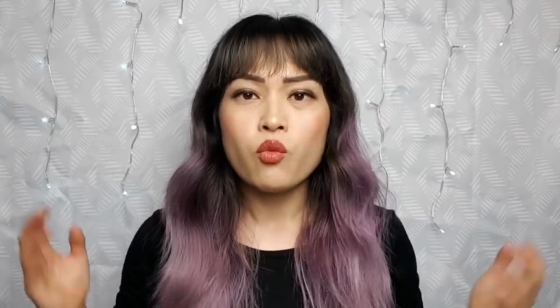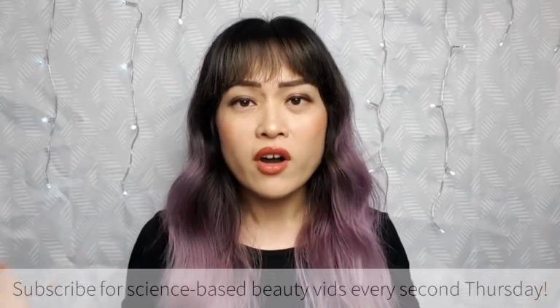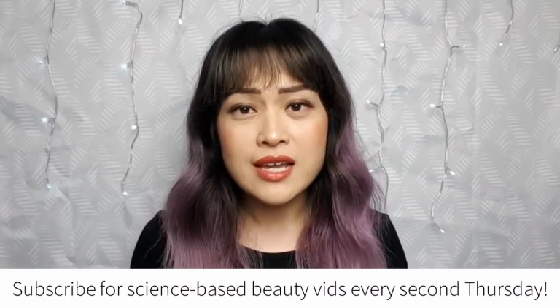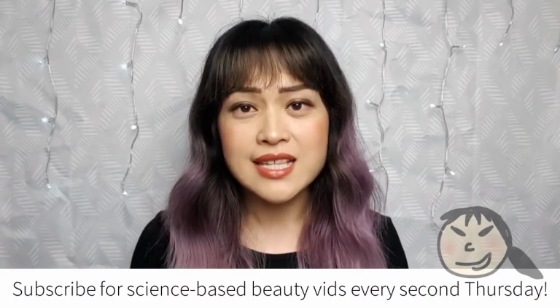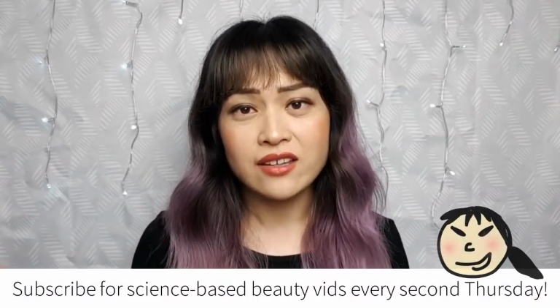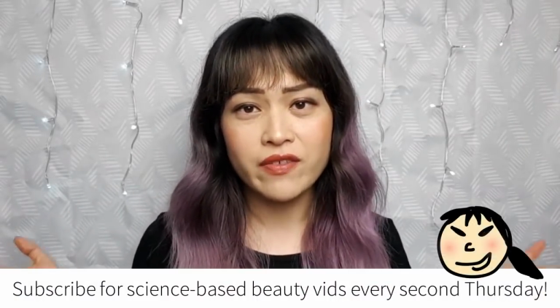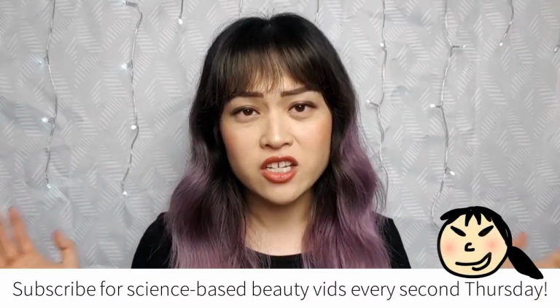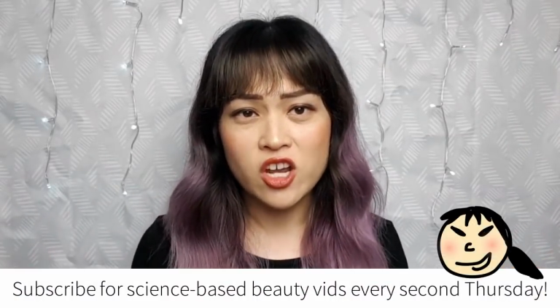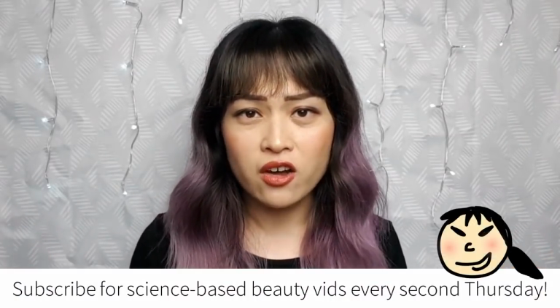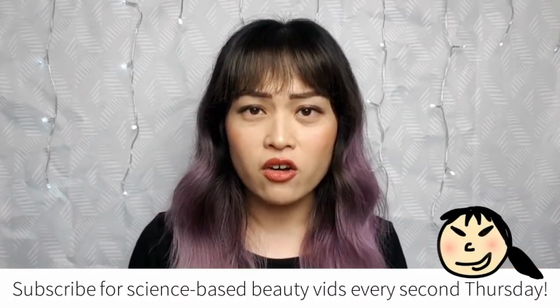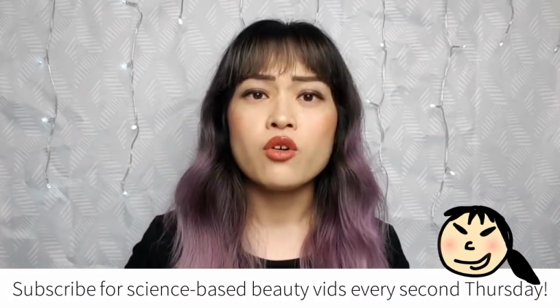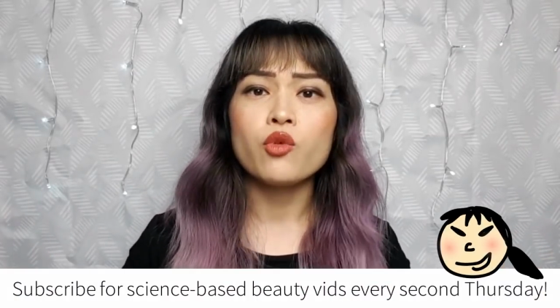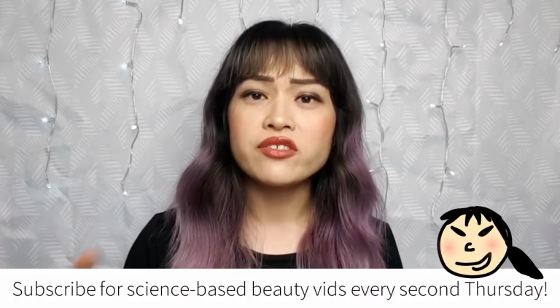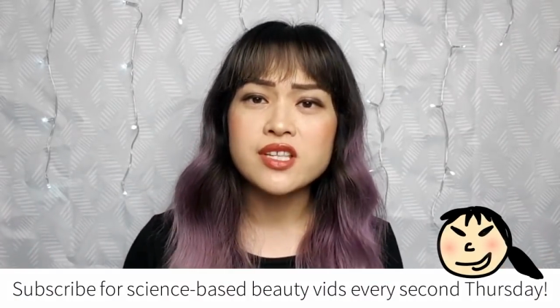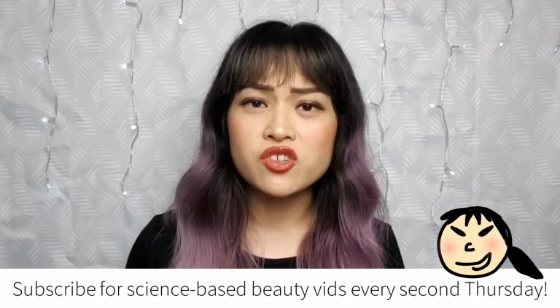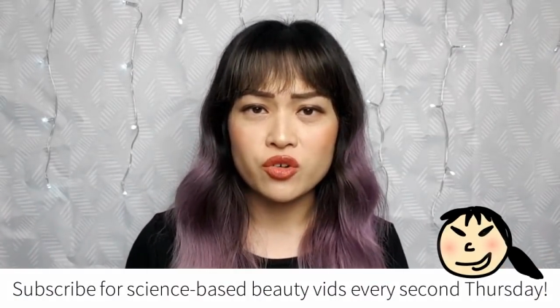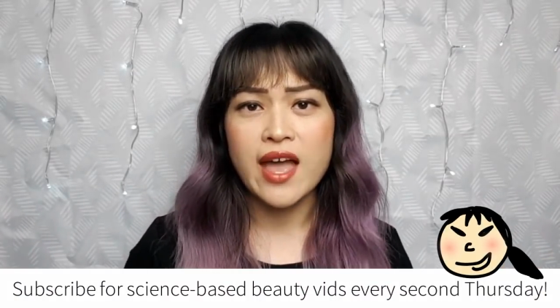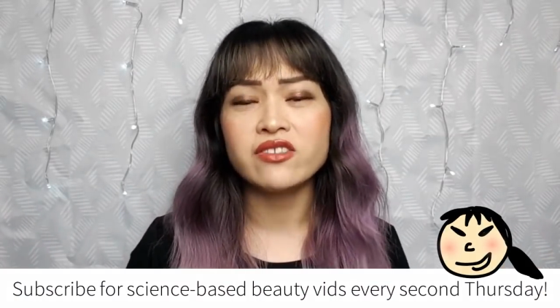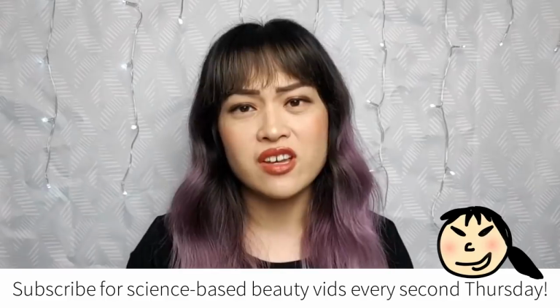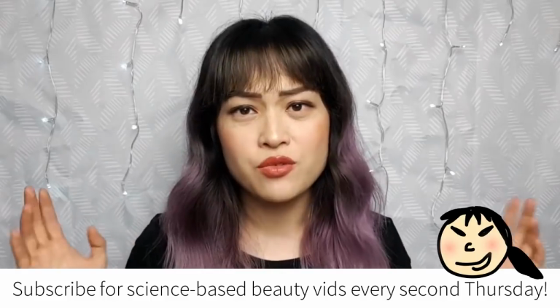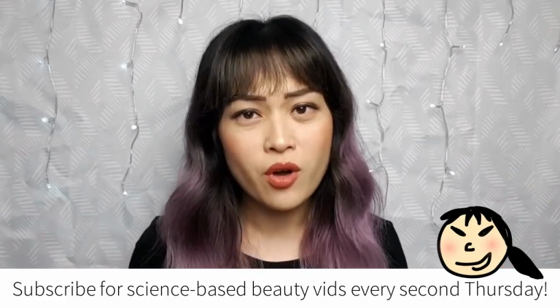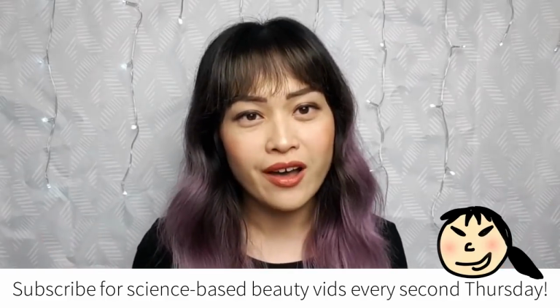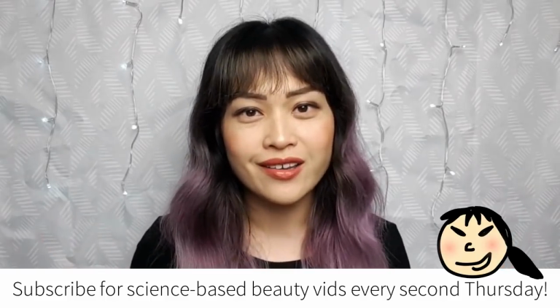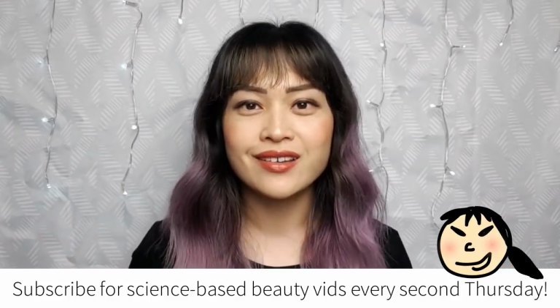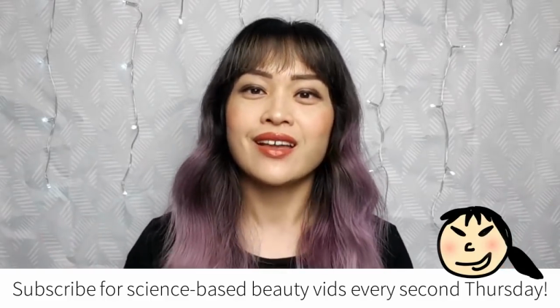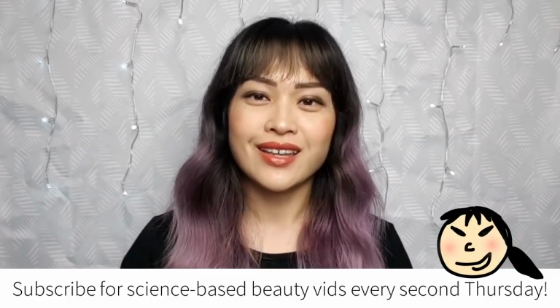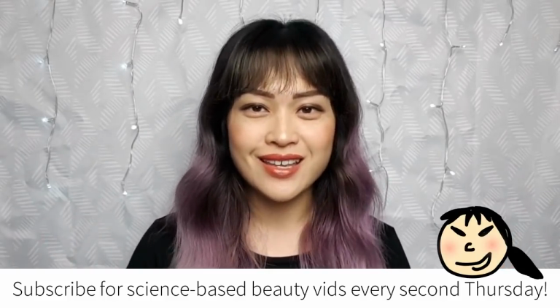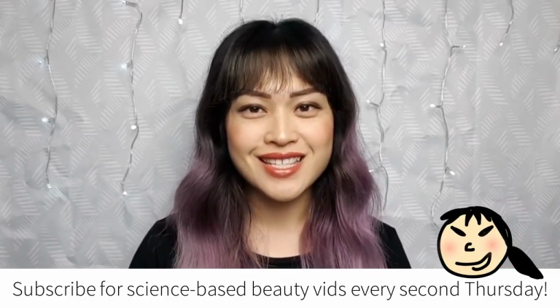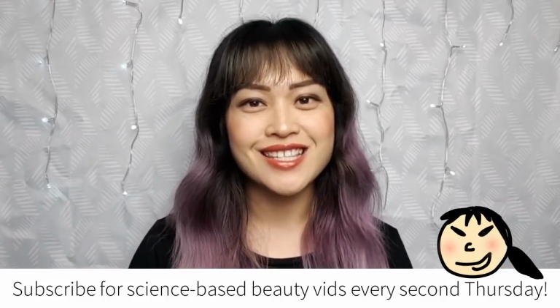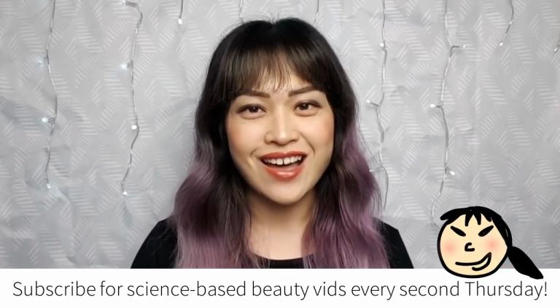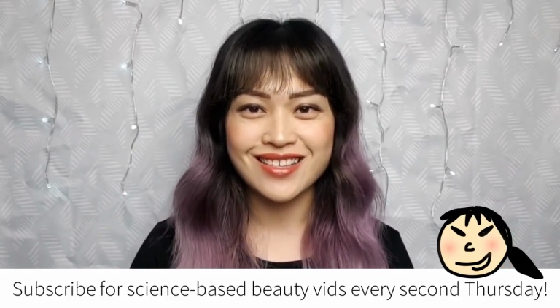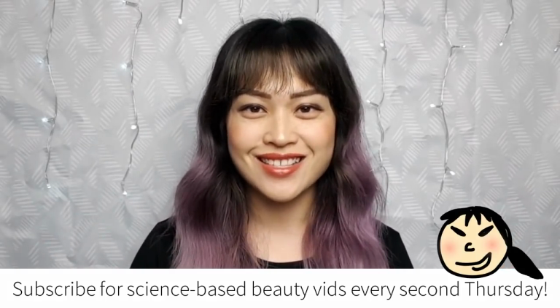What is activated charcoal? What does it do, and does it work? Here's the science.